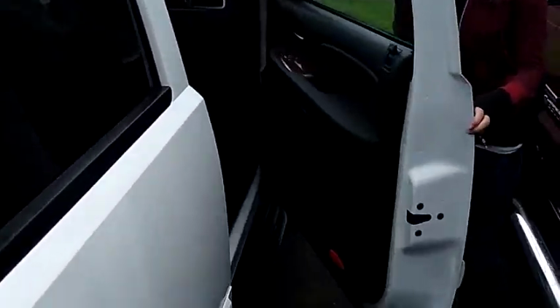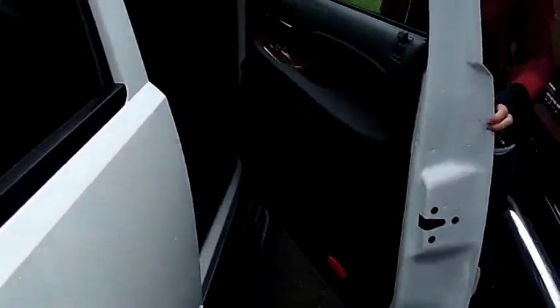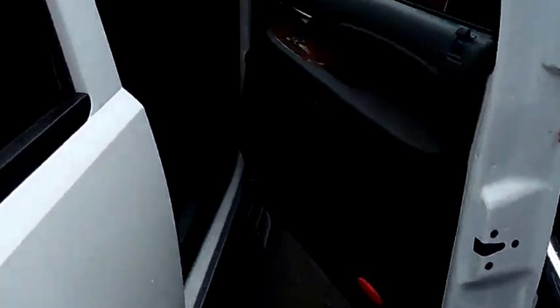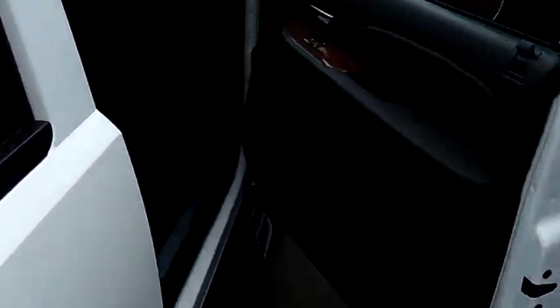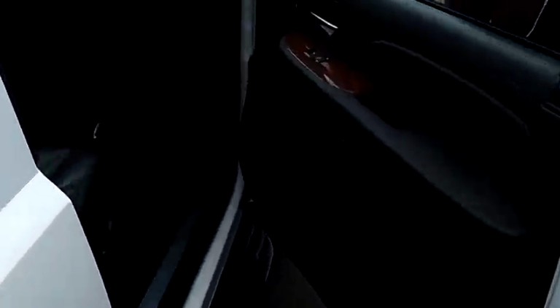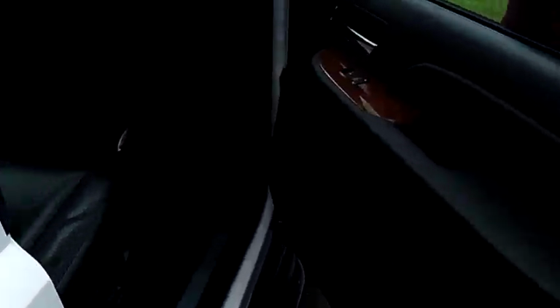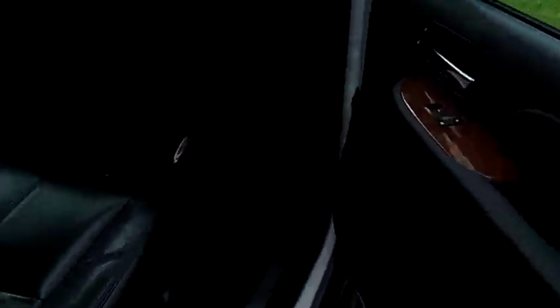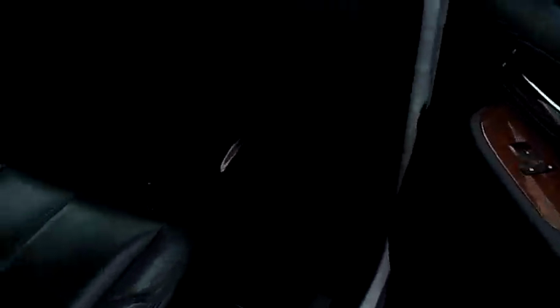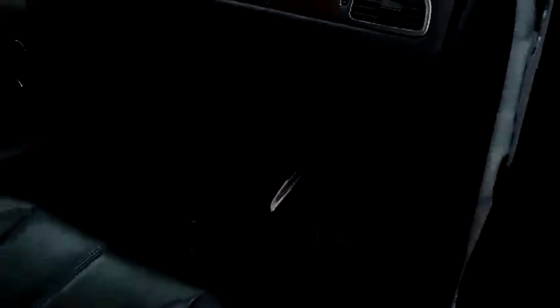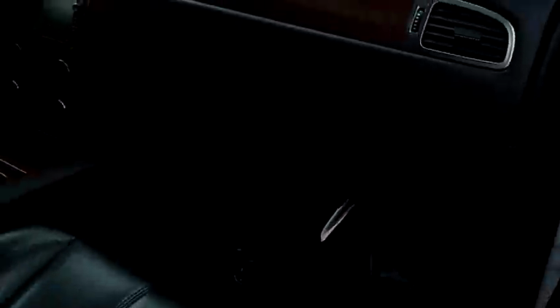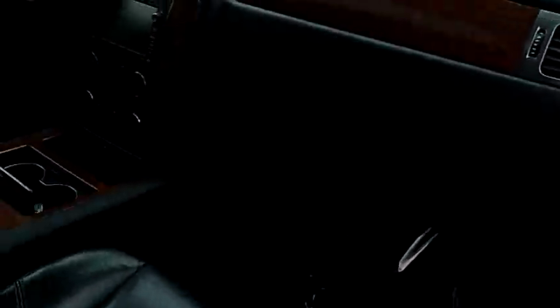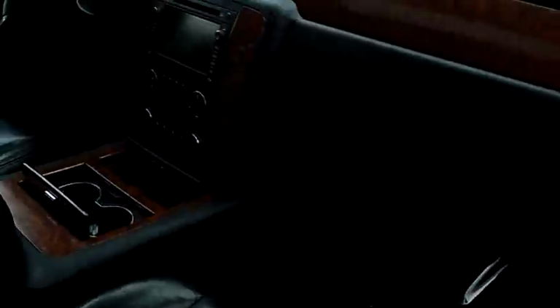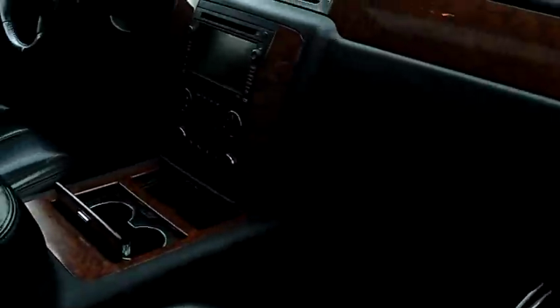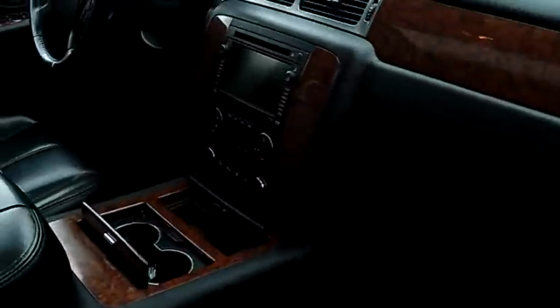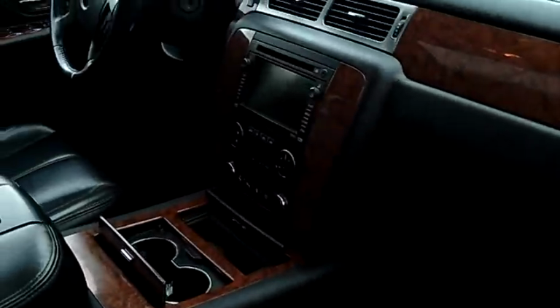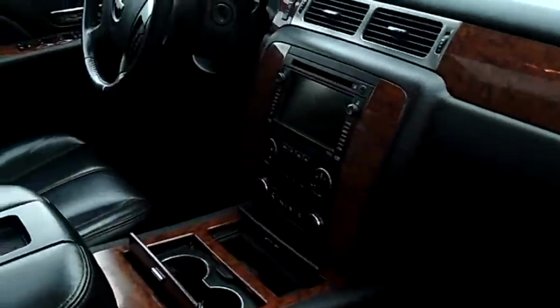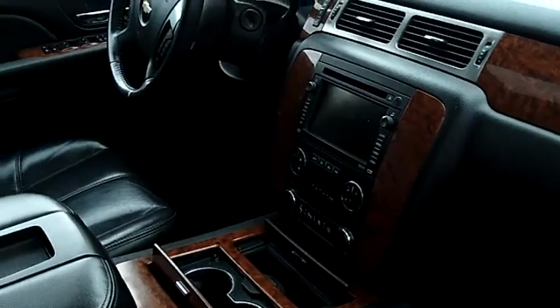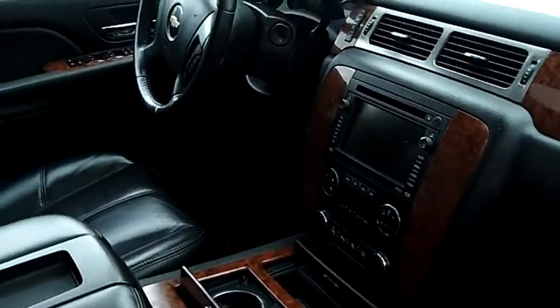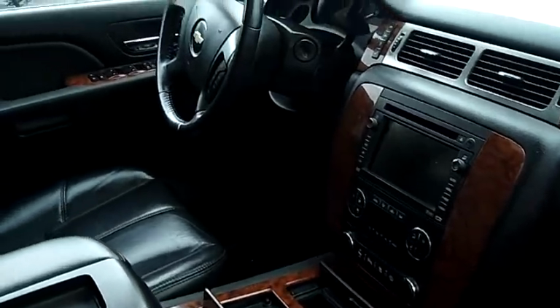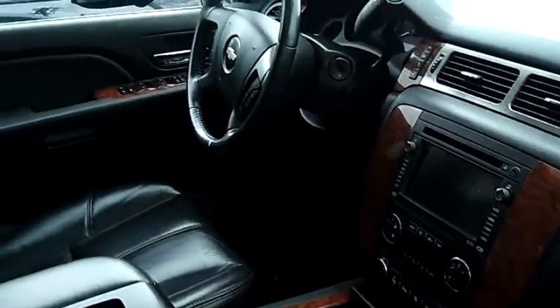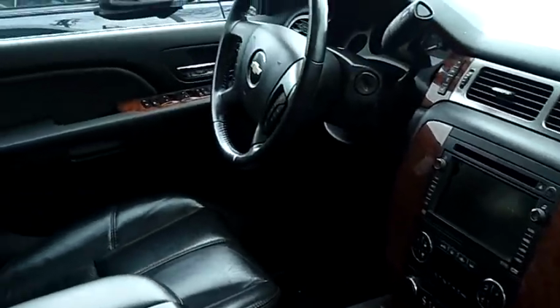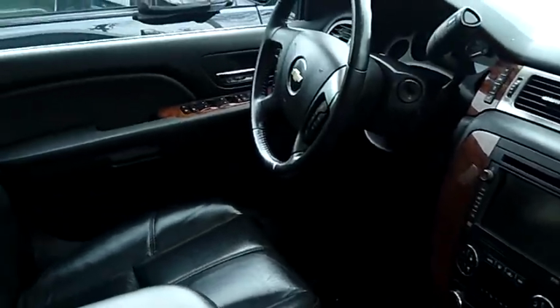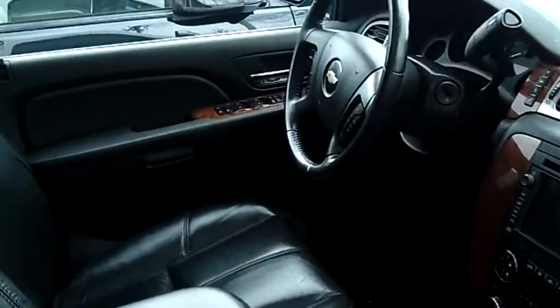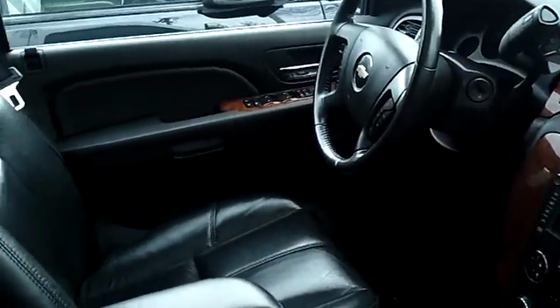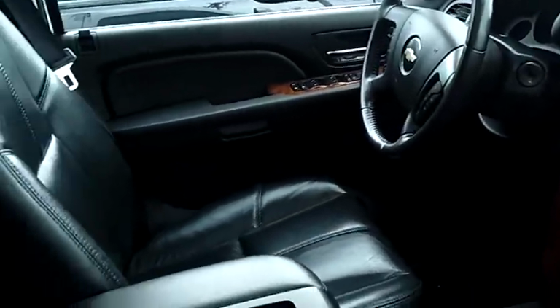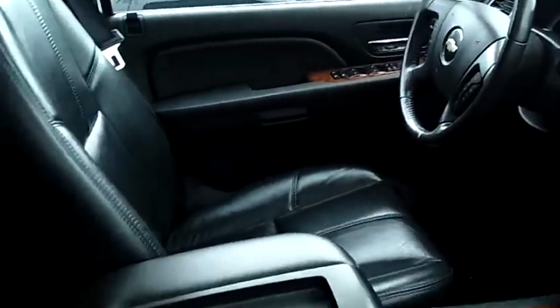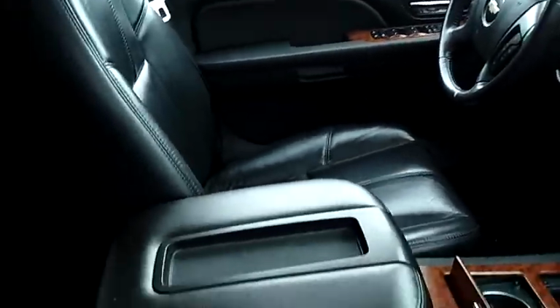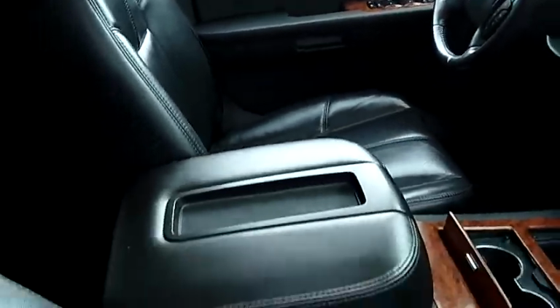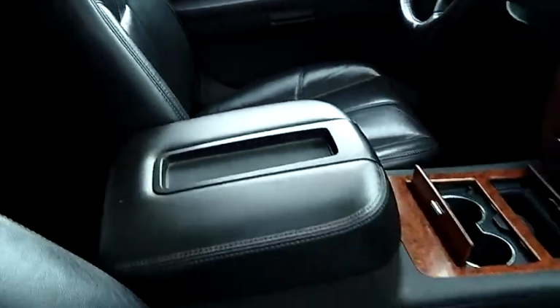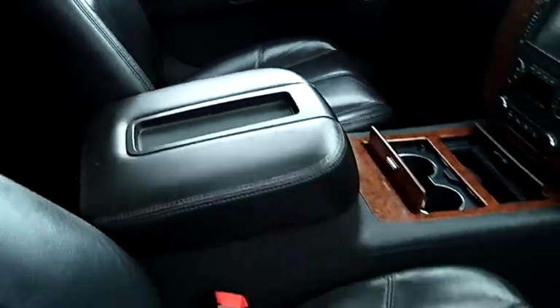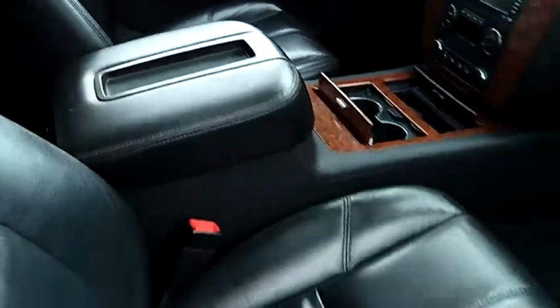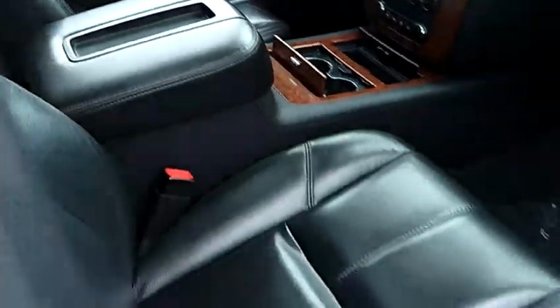It has a premium sound system, power windows, power door locks, dual power seats, and single disc MP3.